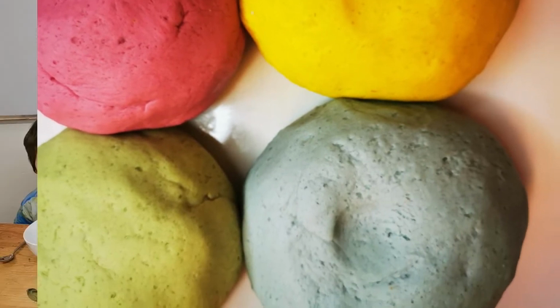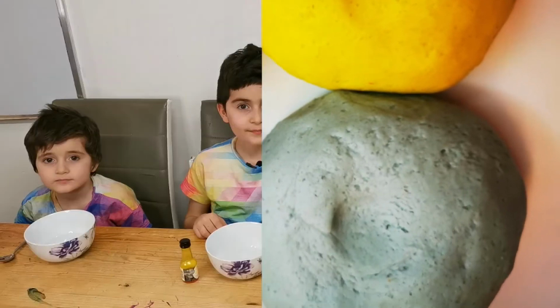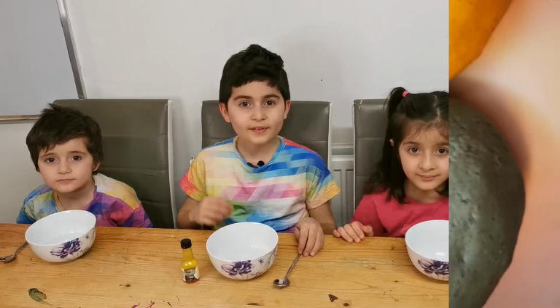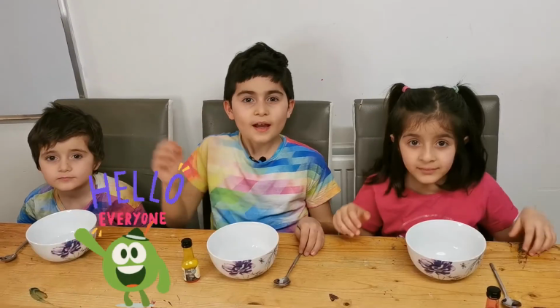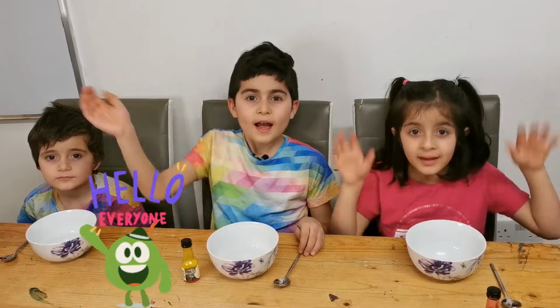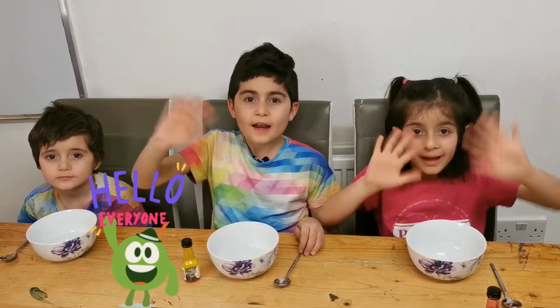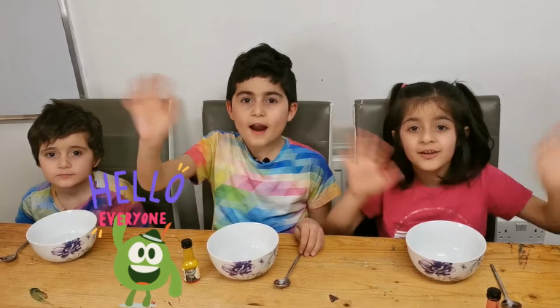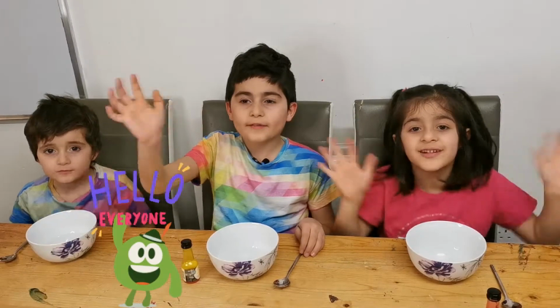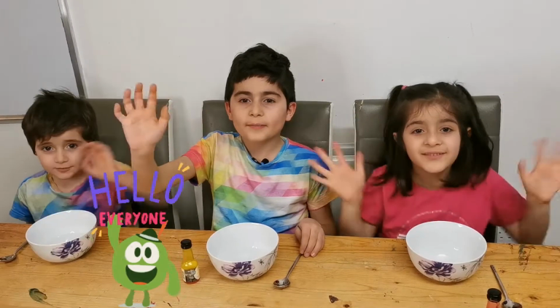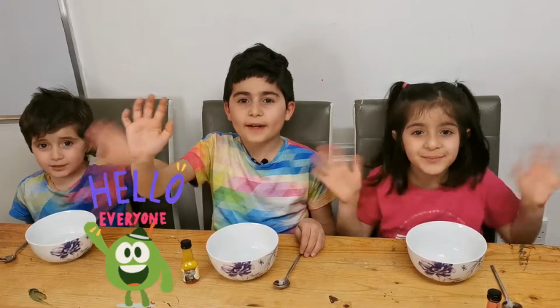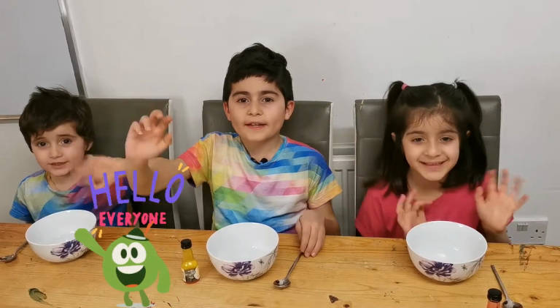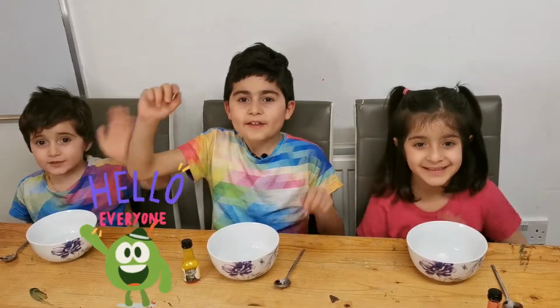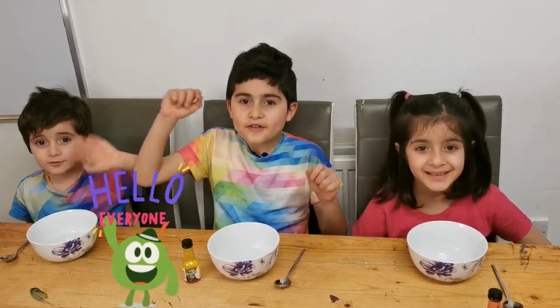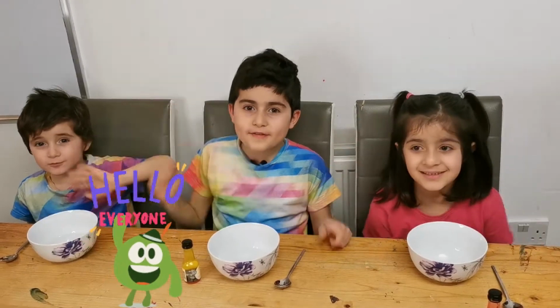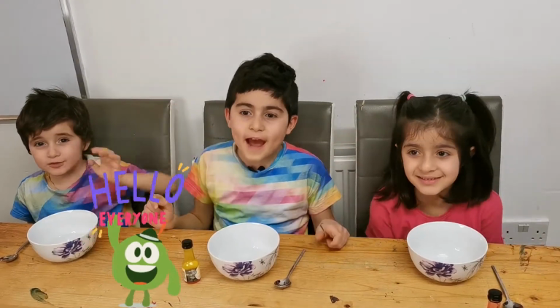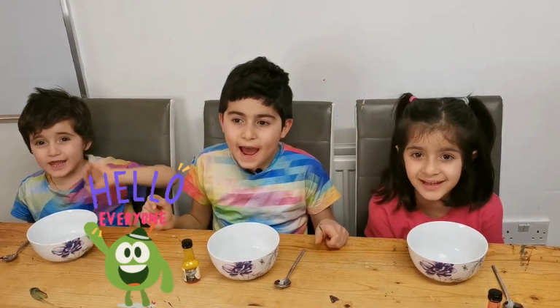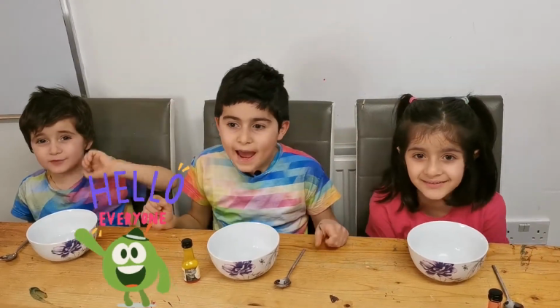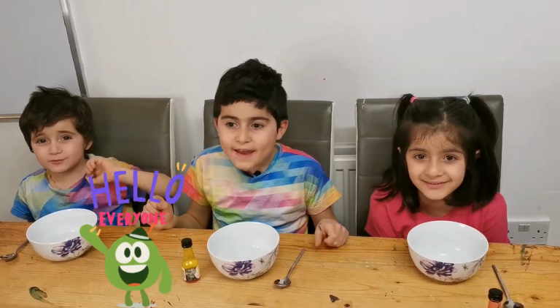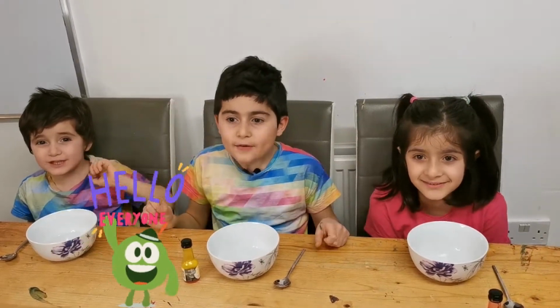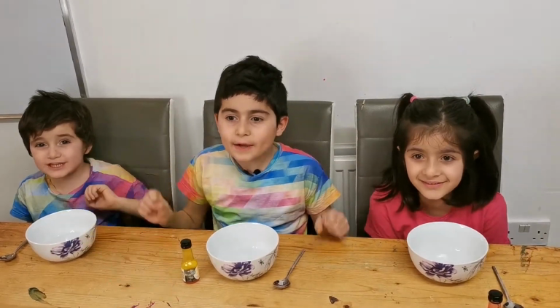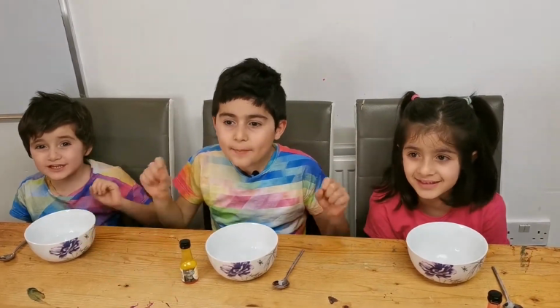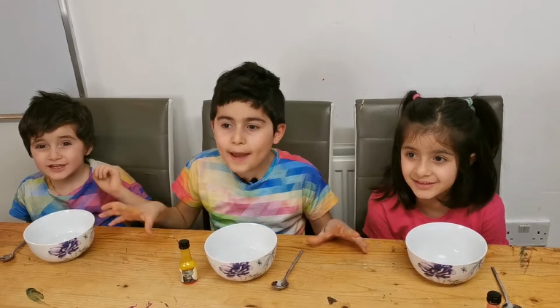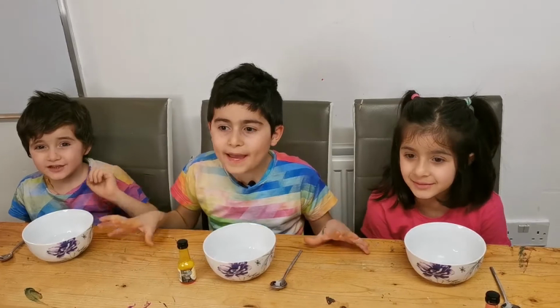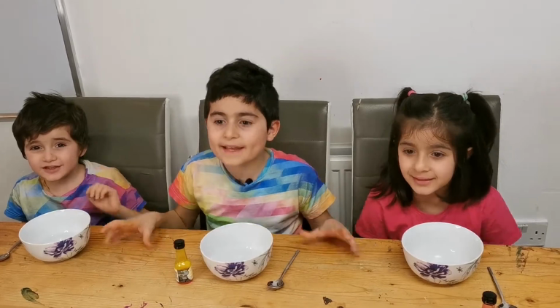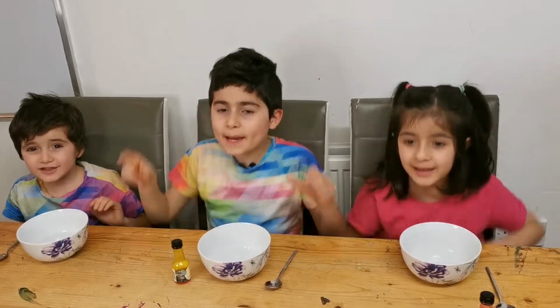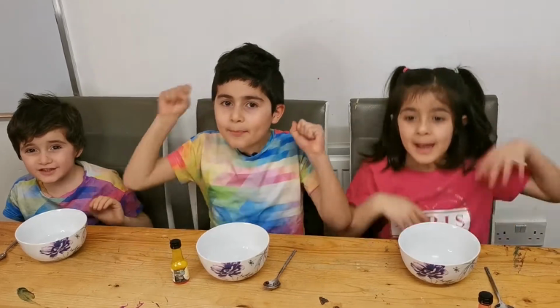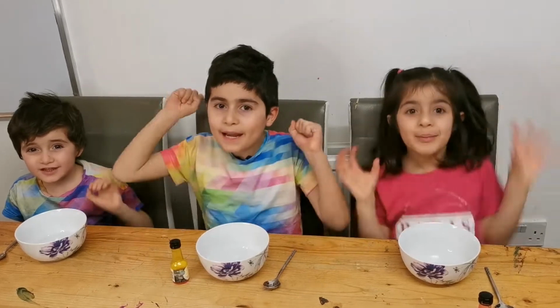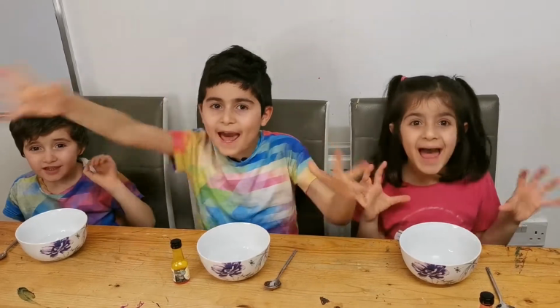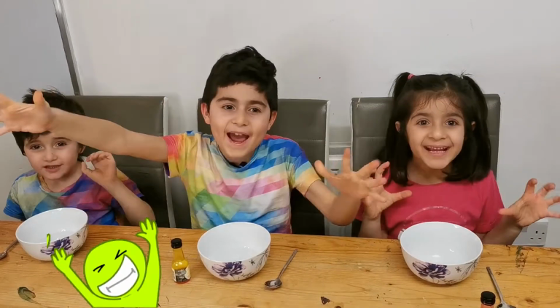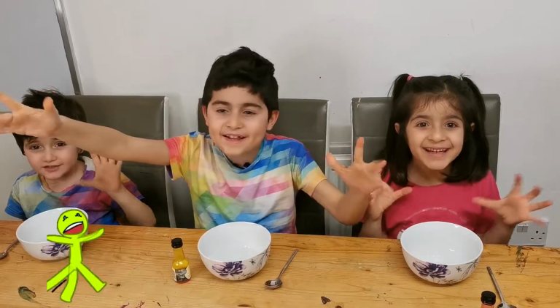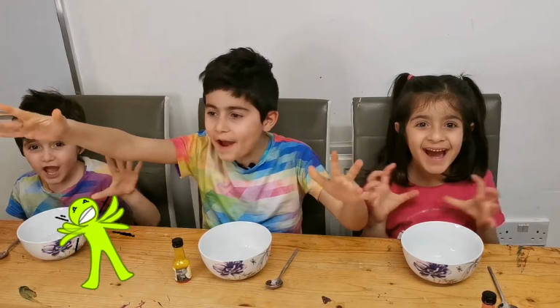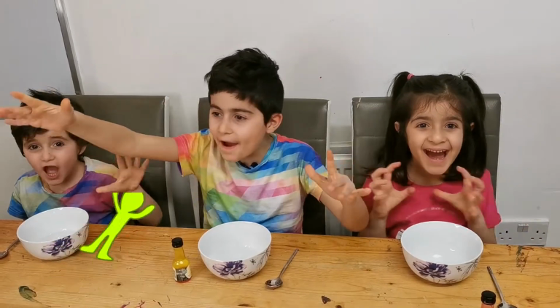Hello everybody! Today we're making Play-Doh!